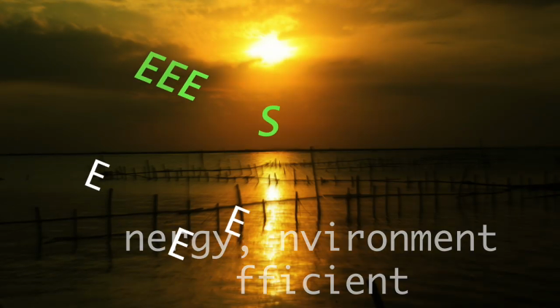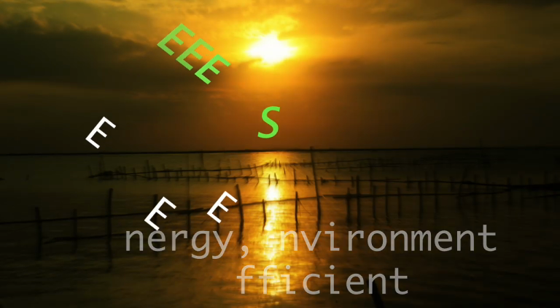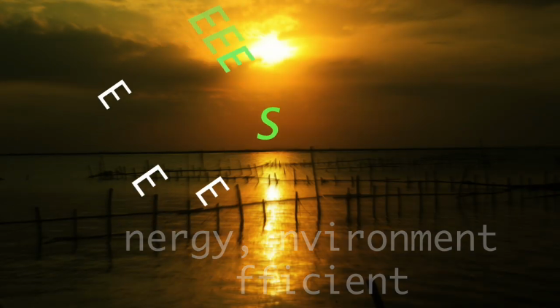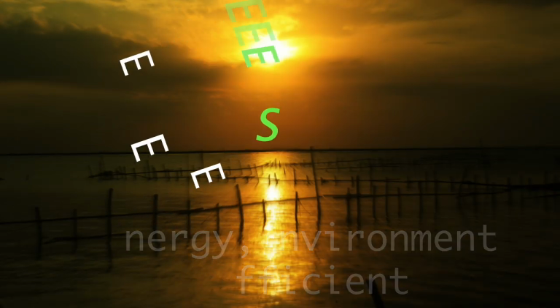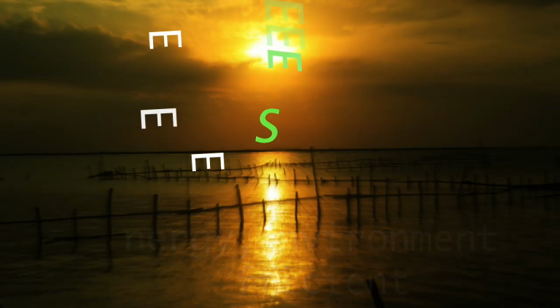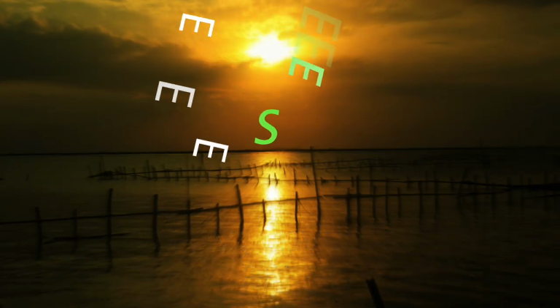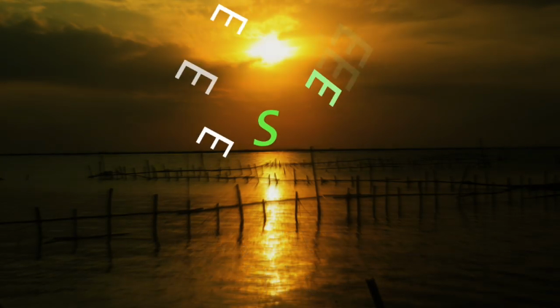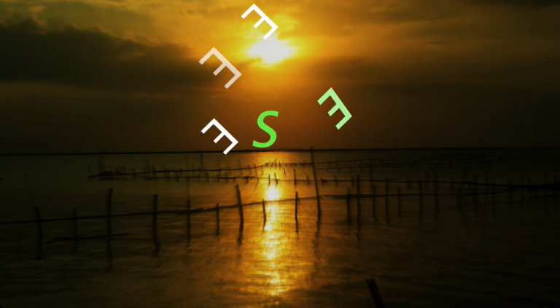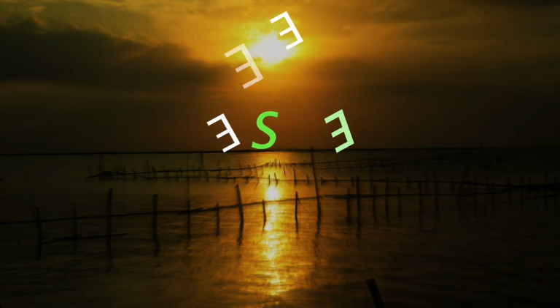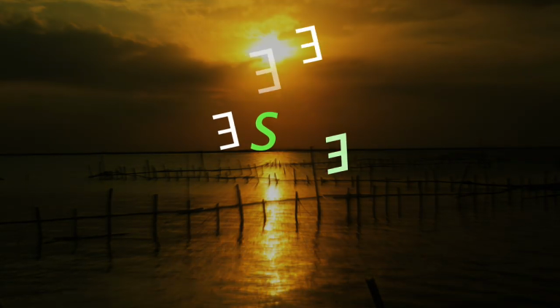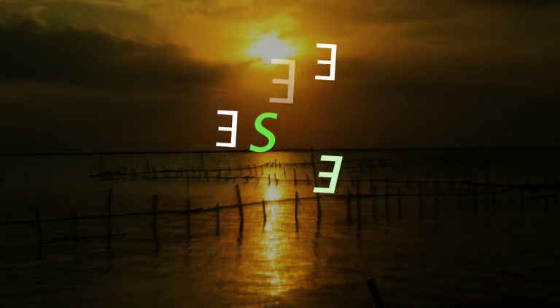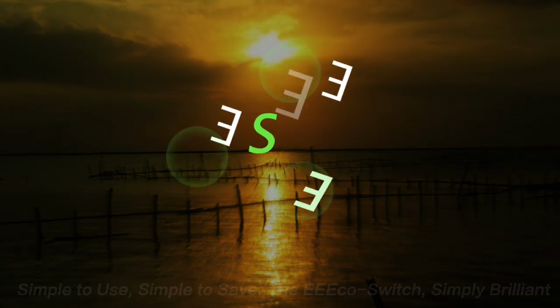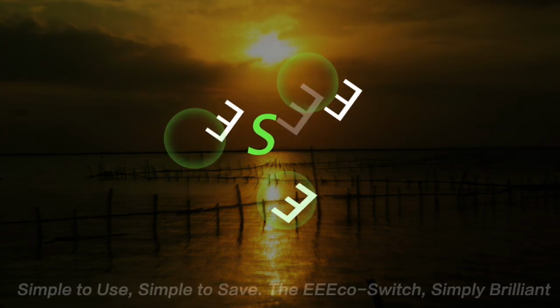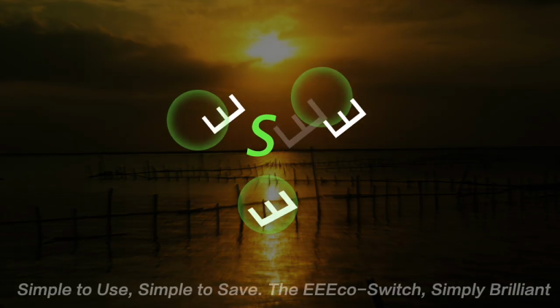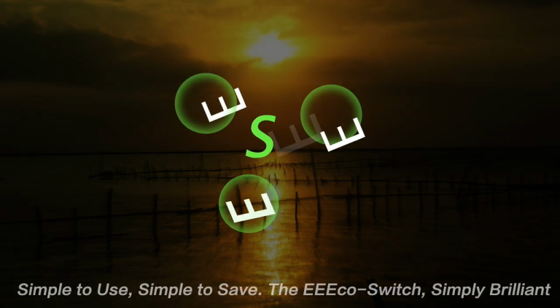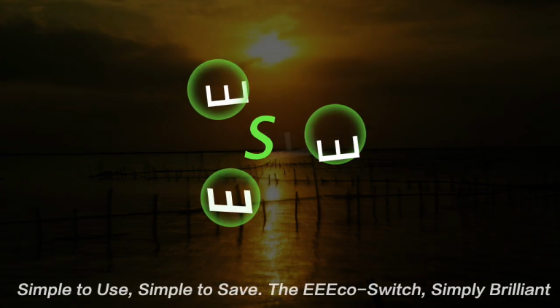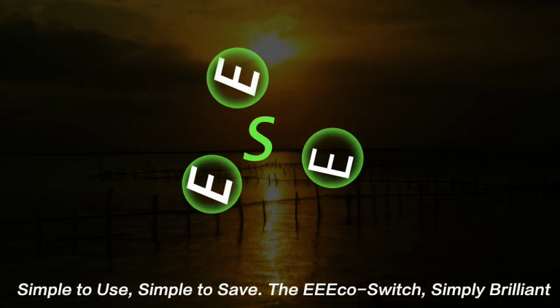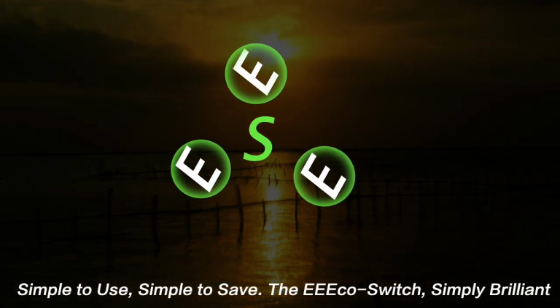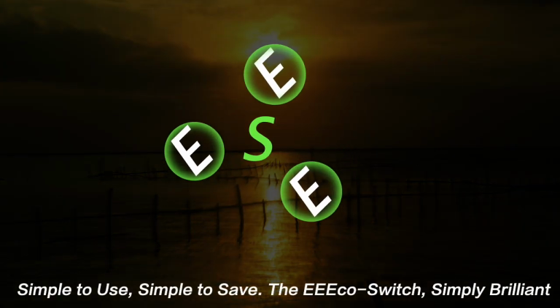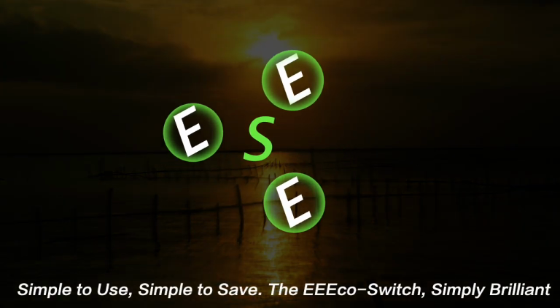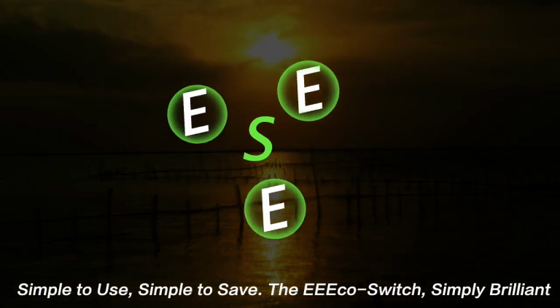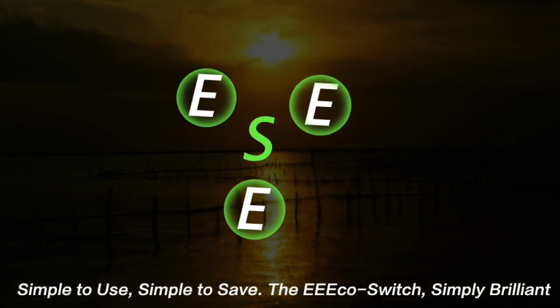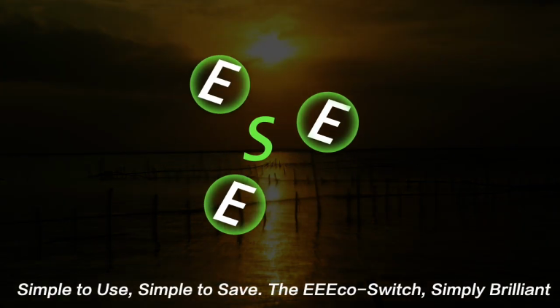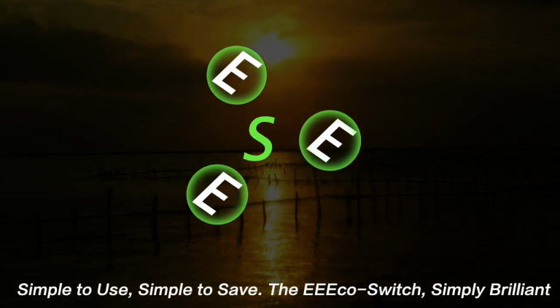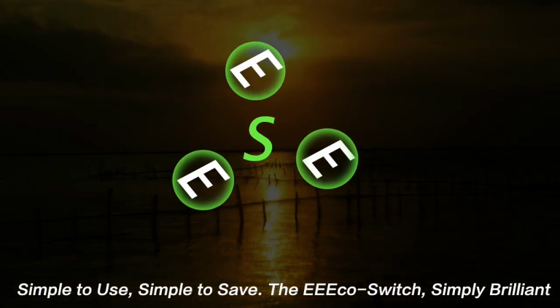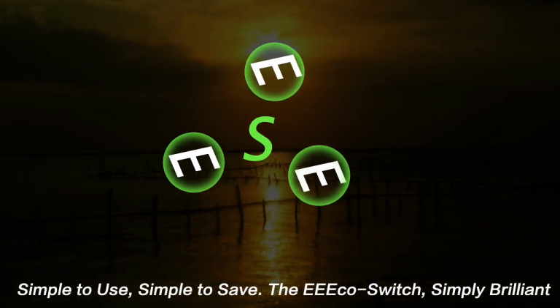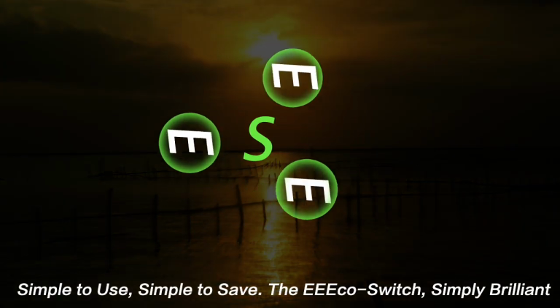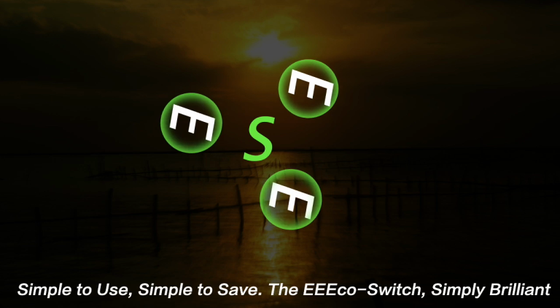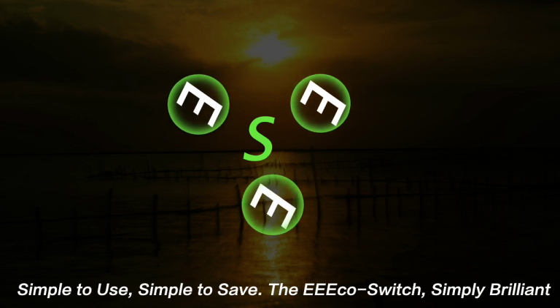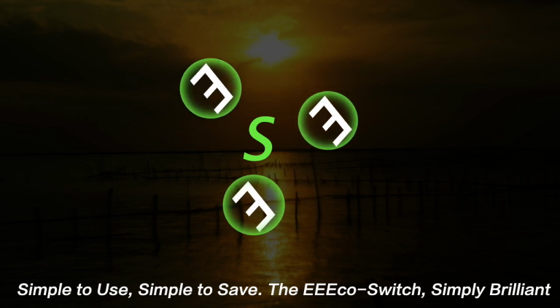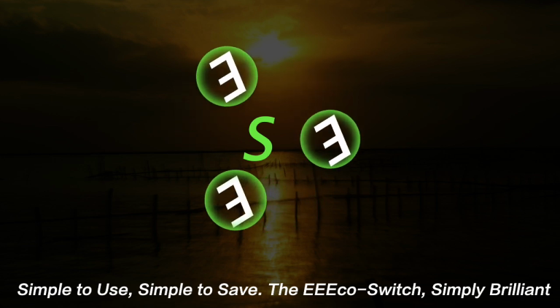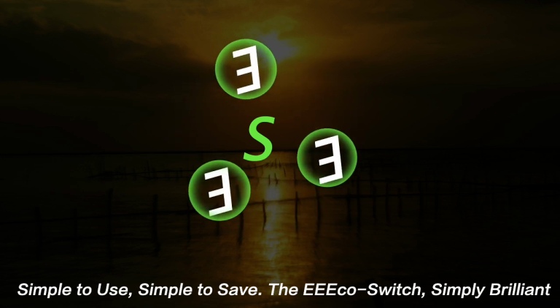Simple to use. Simple to save. The EcoSwitch. Simply brilliant.